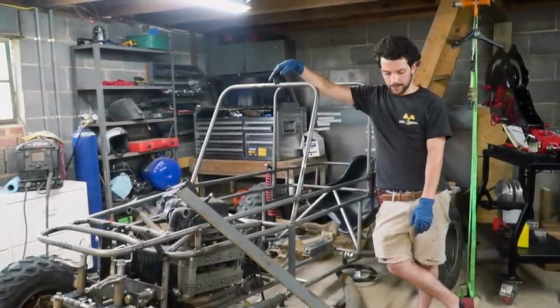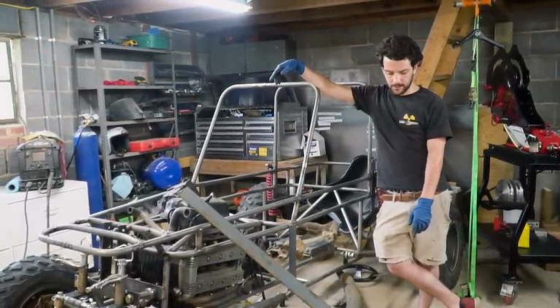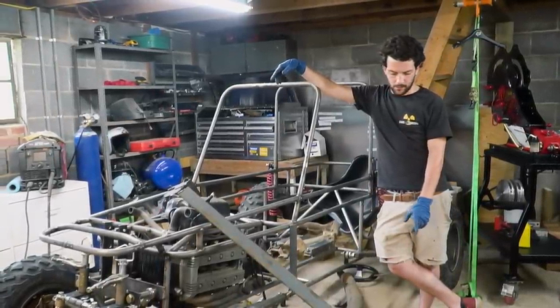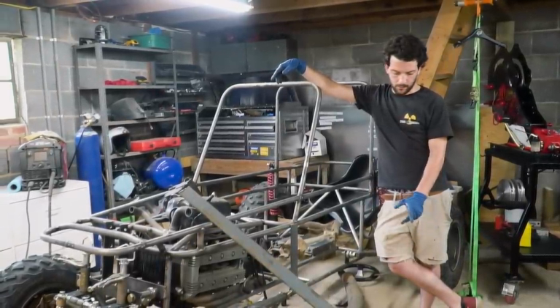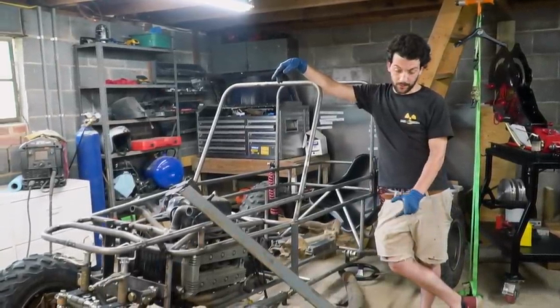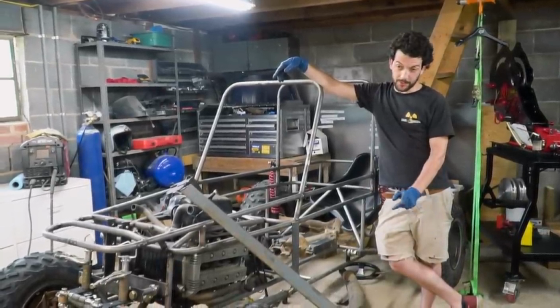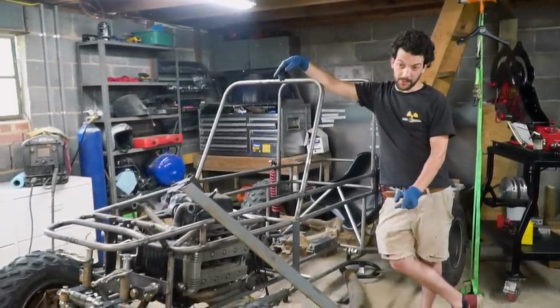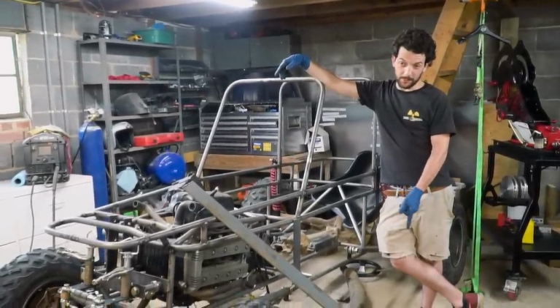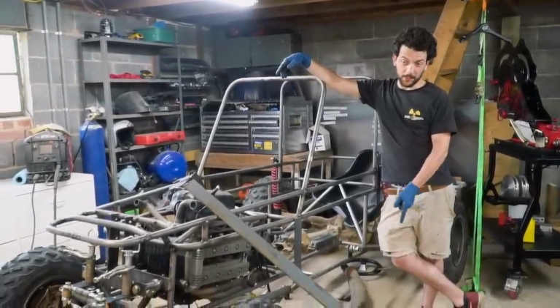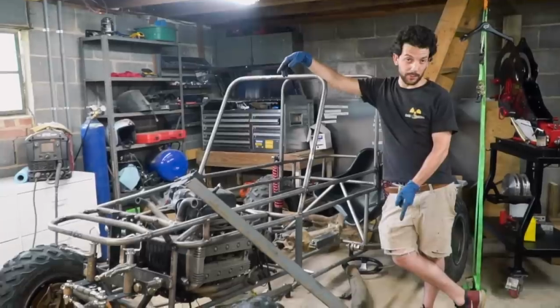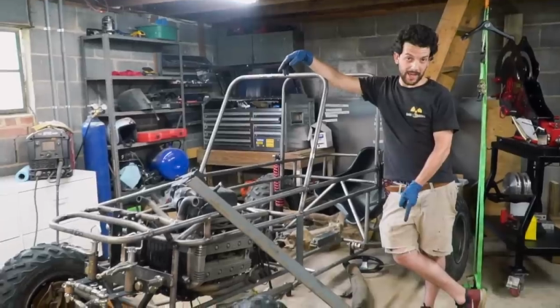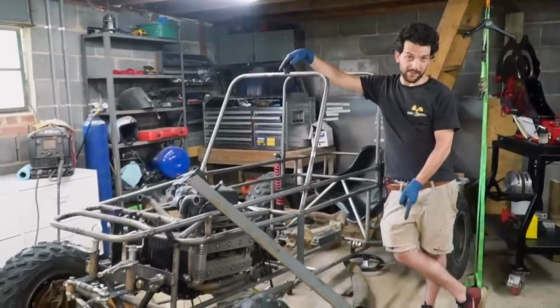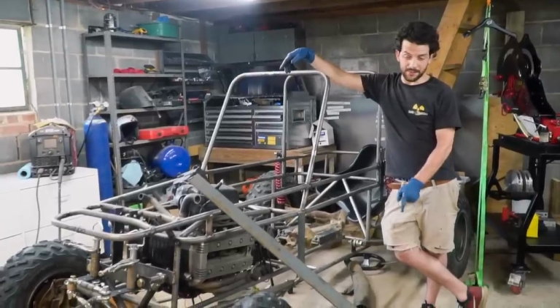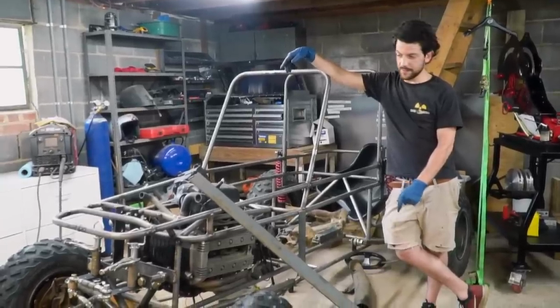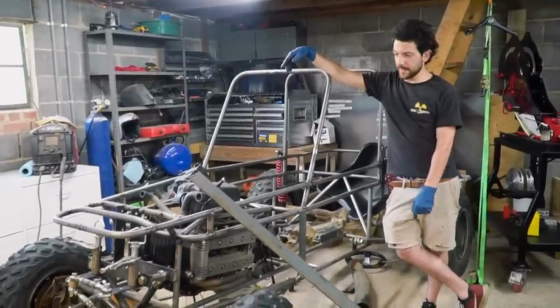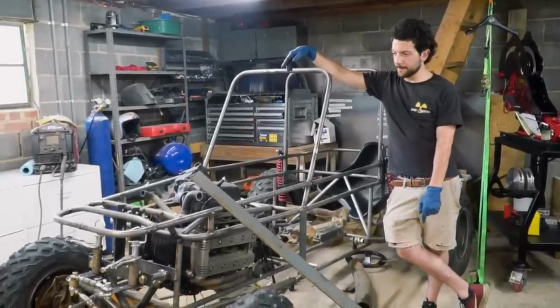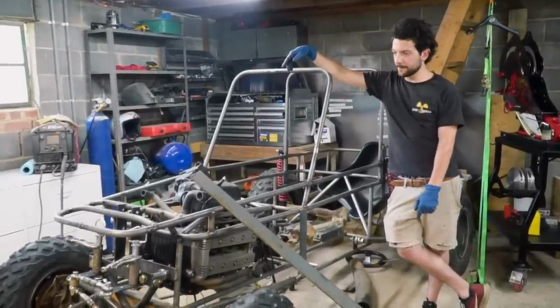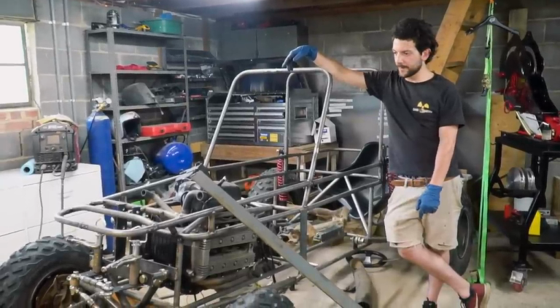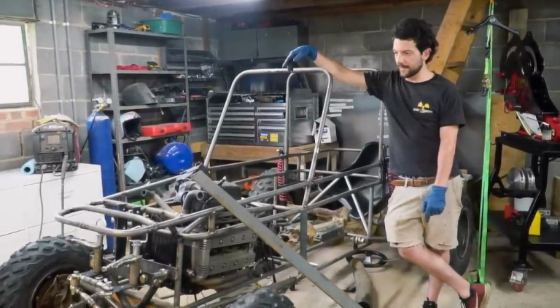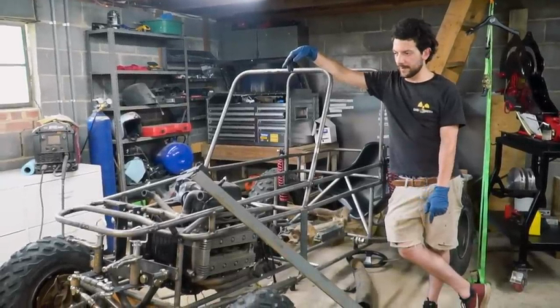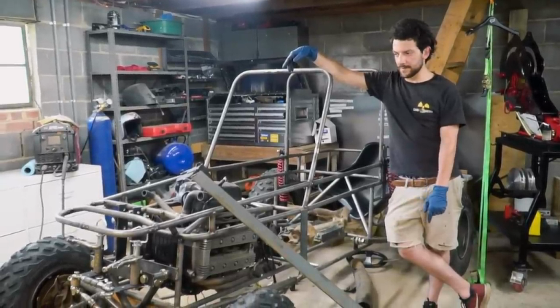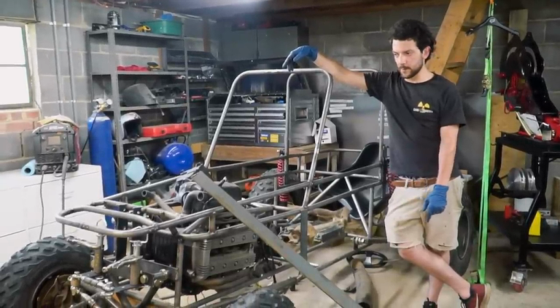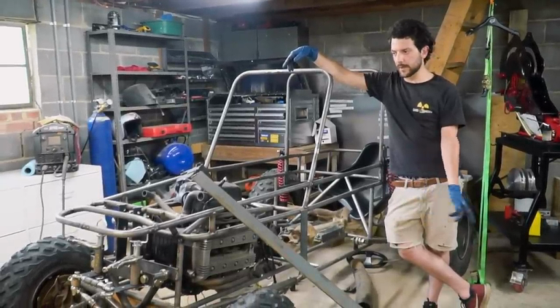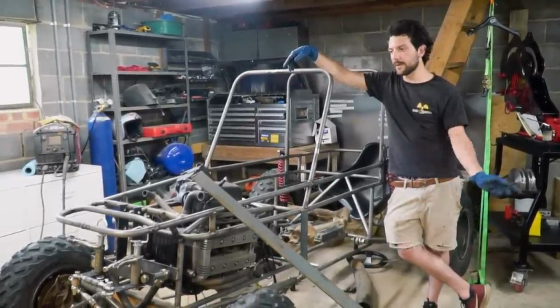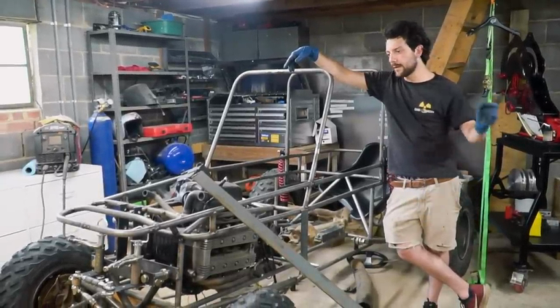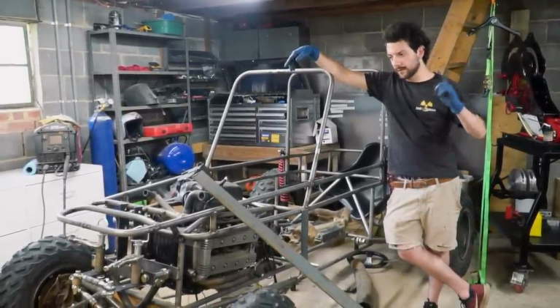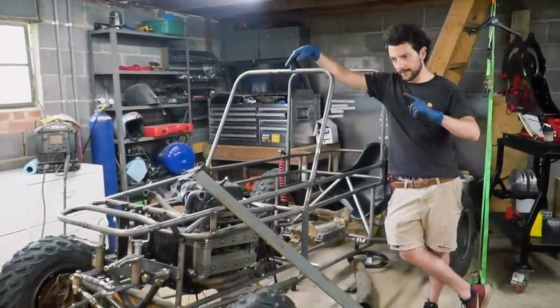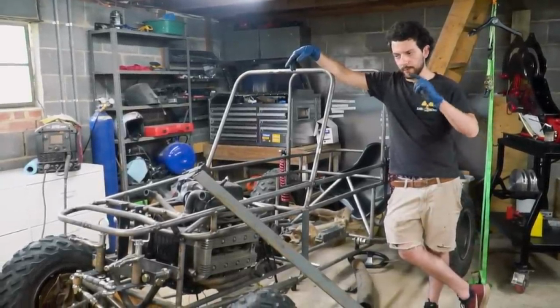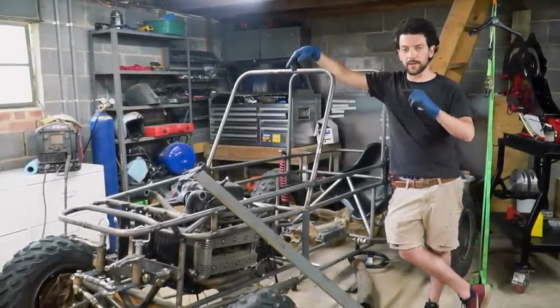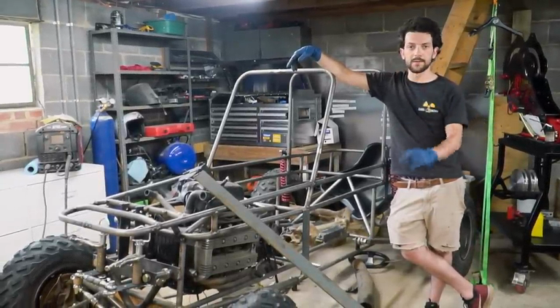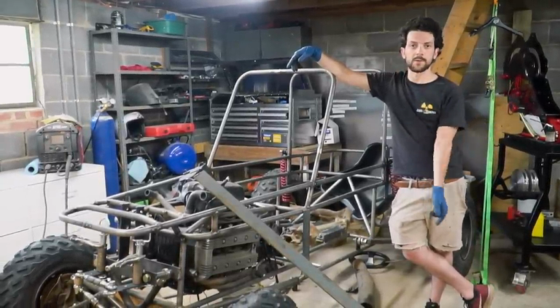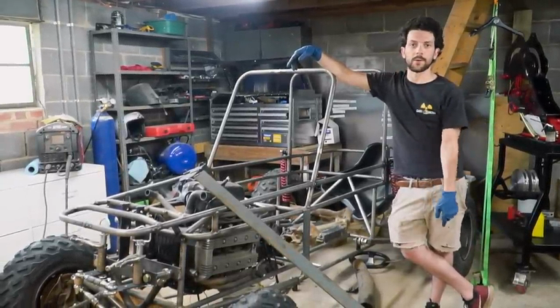So we're going to try the puller we have on this thing, and if that doesn't work, we're headed to the store.